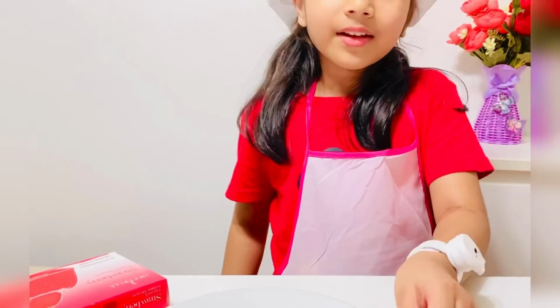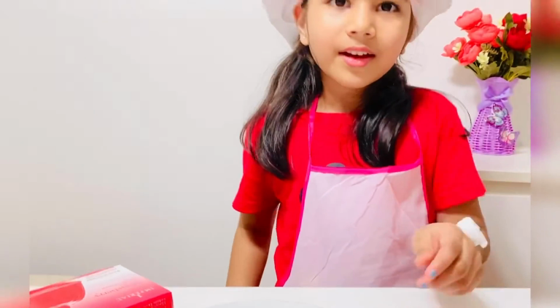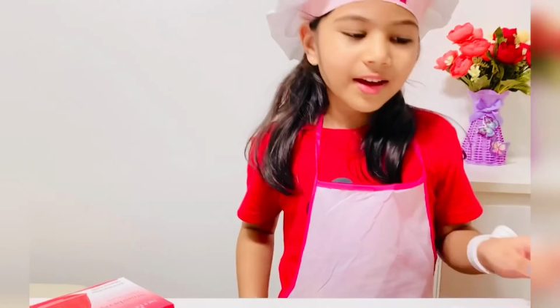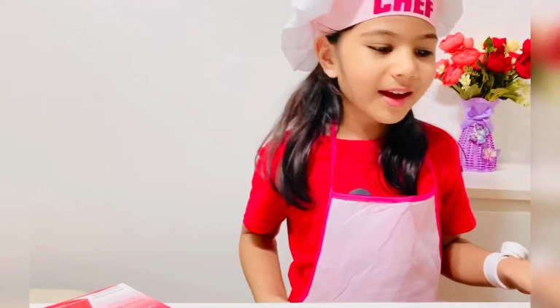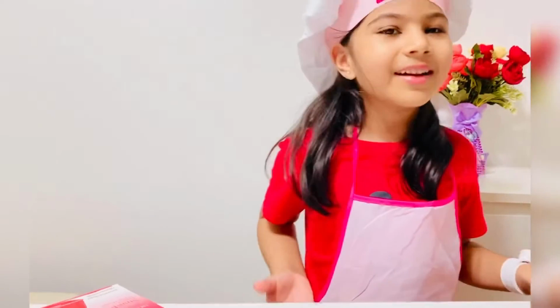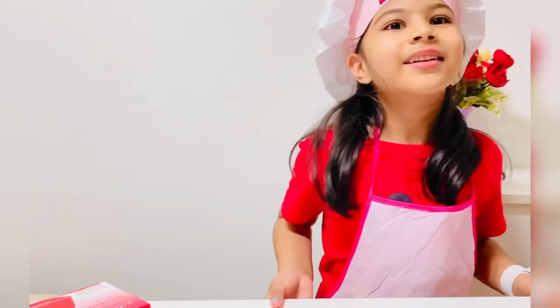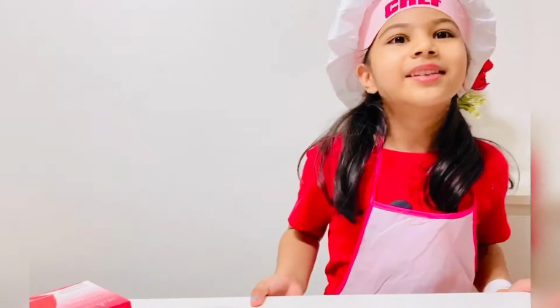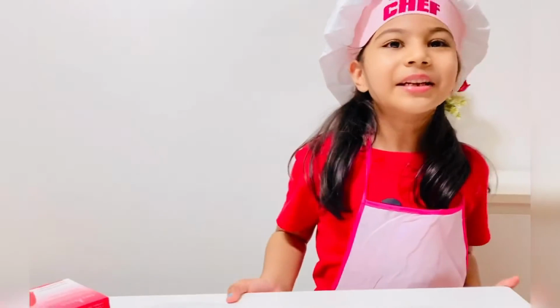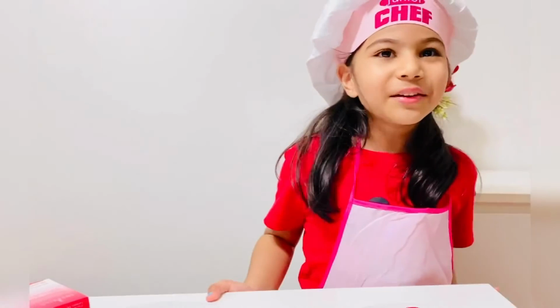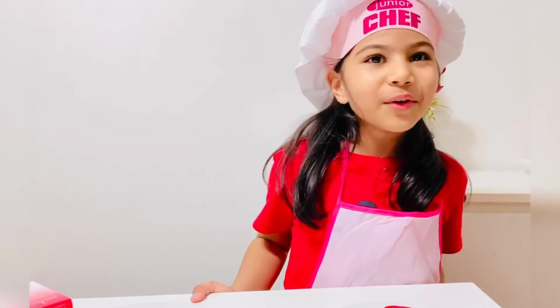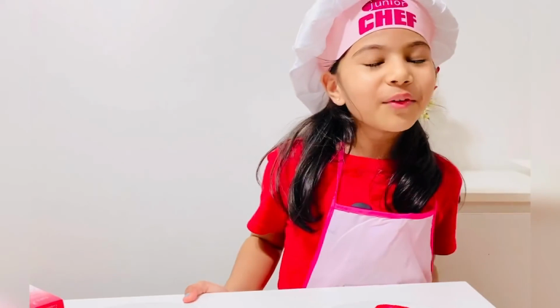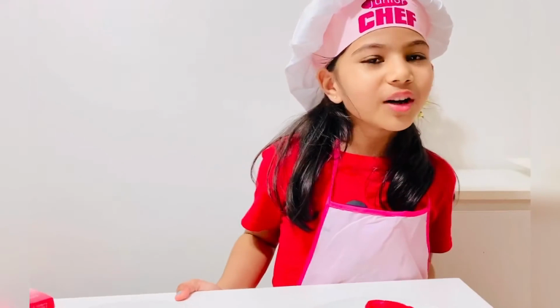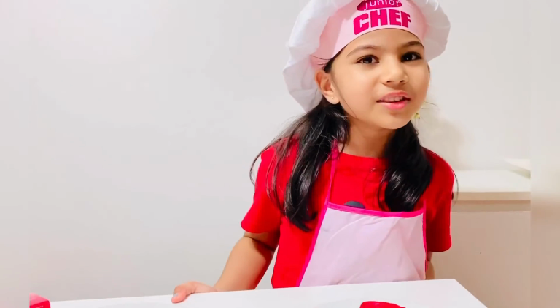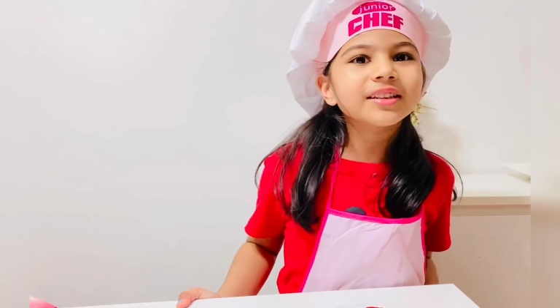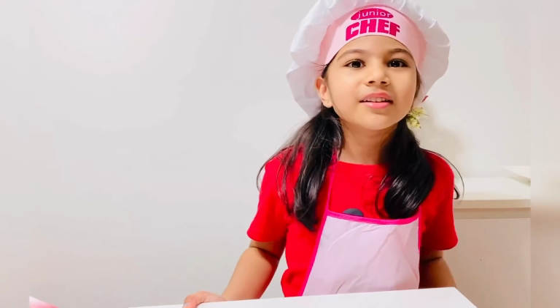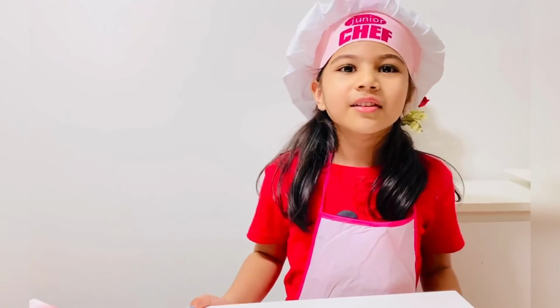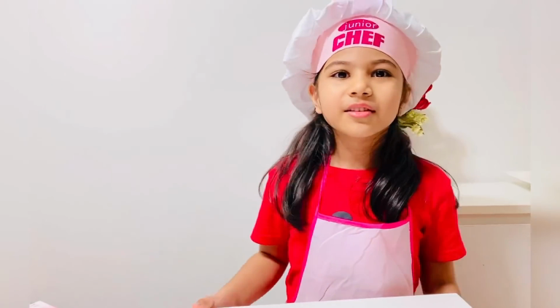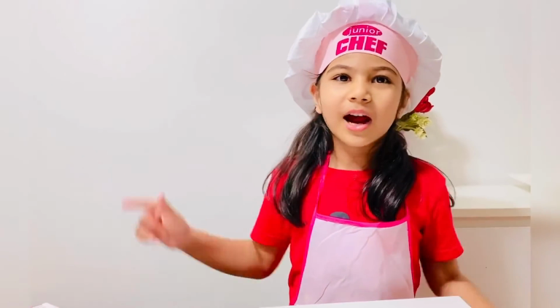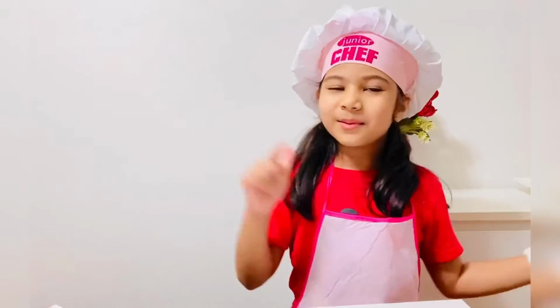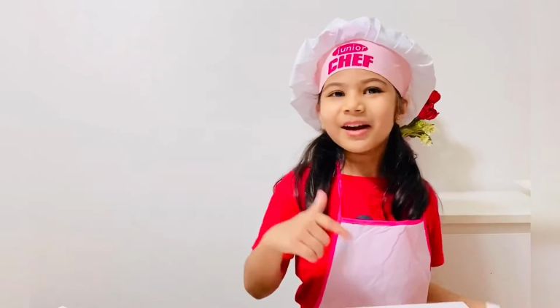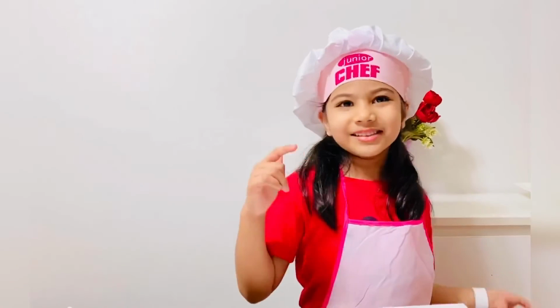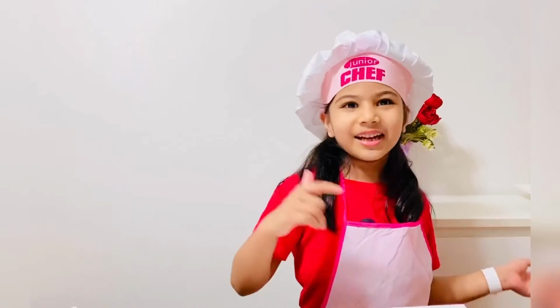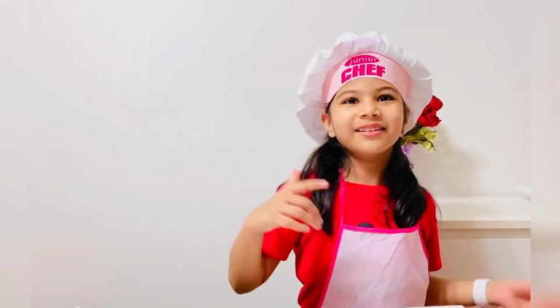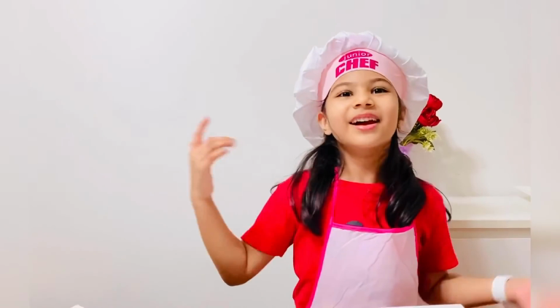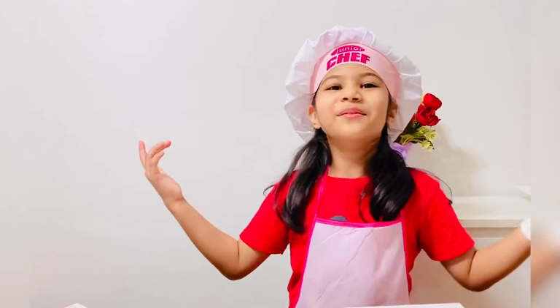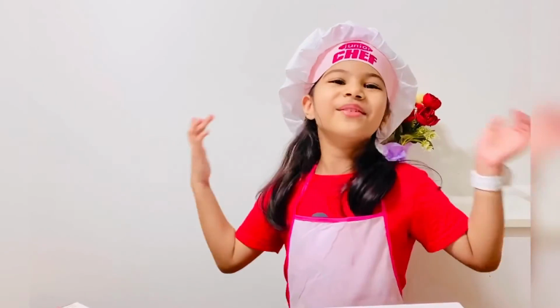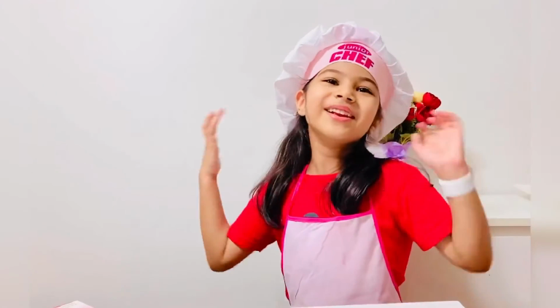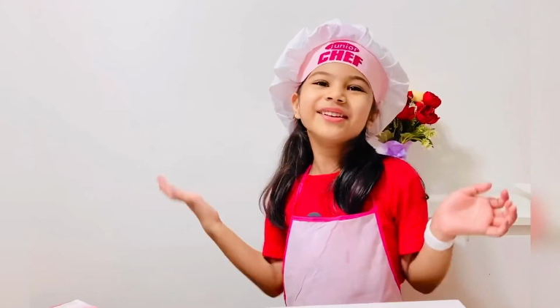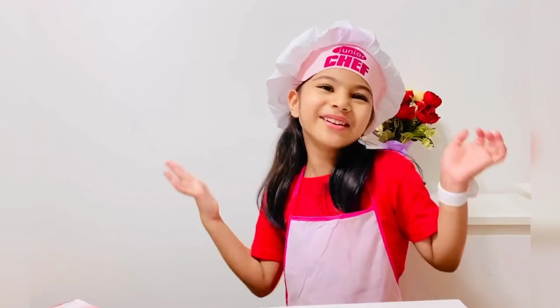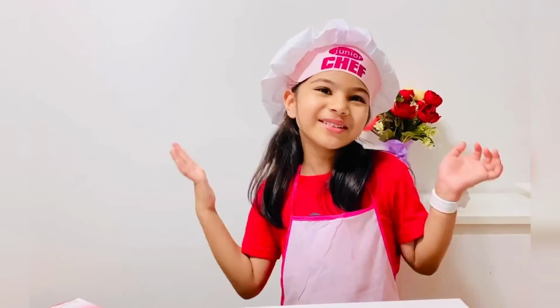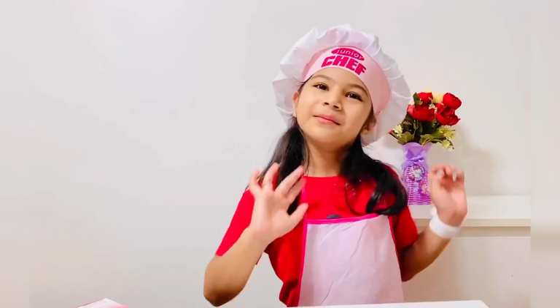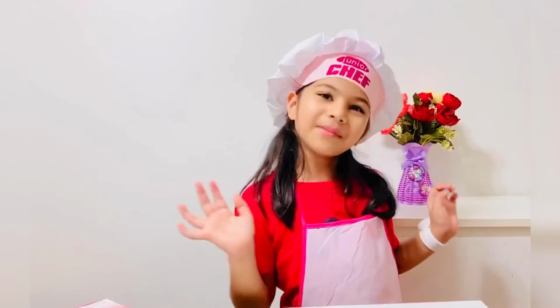Thank you for watching, subscribe to my channel, and bye!